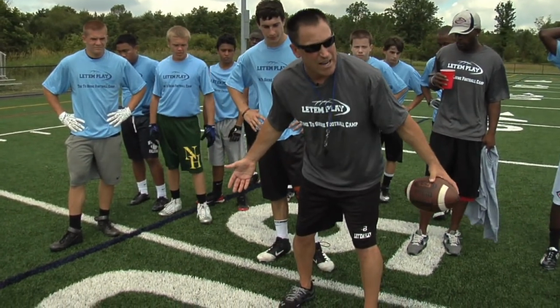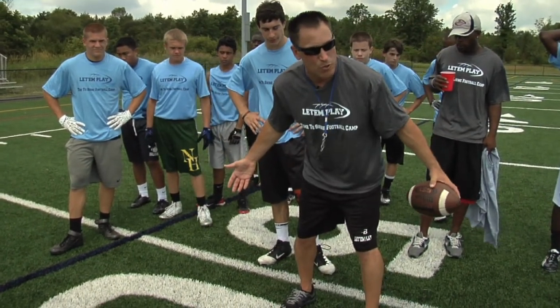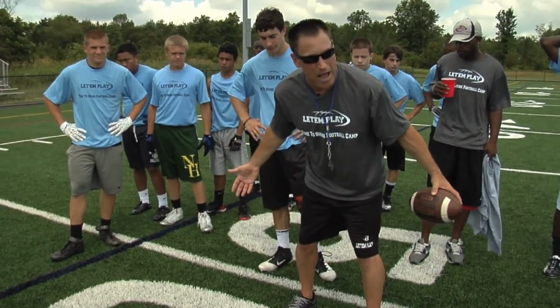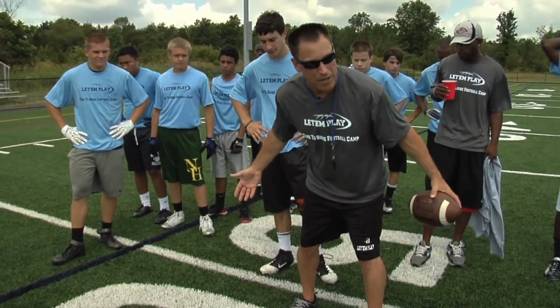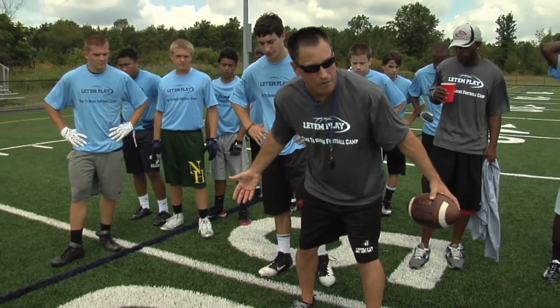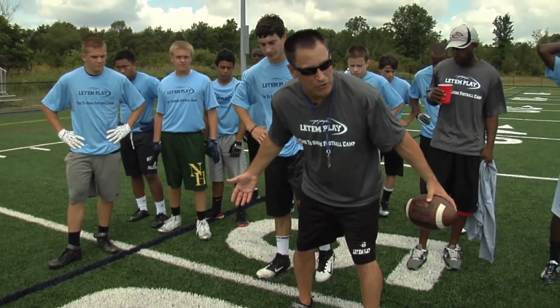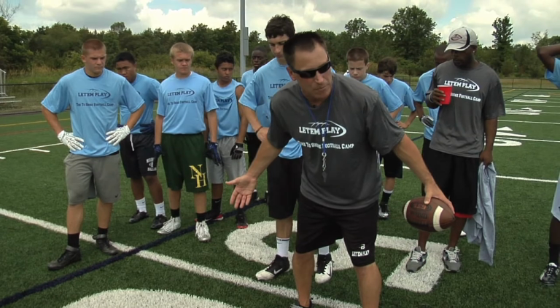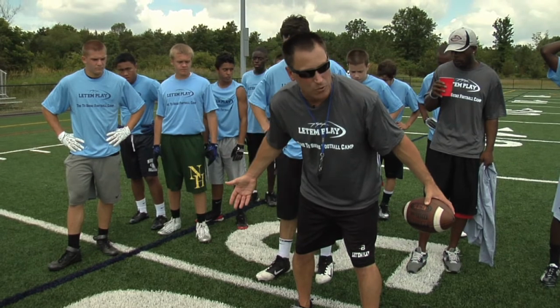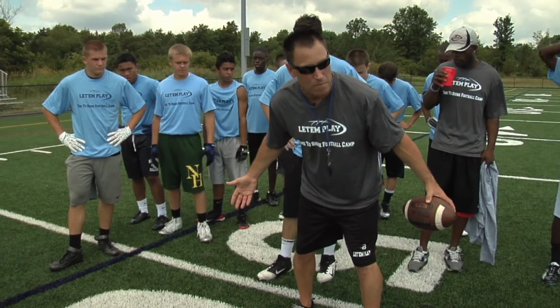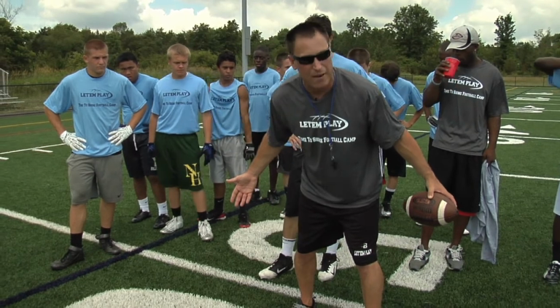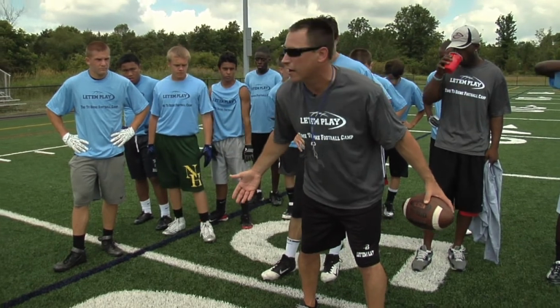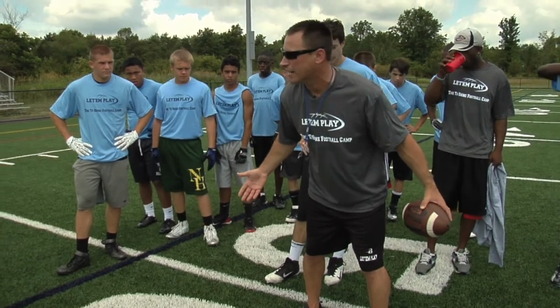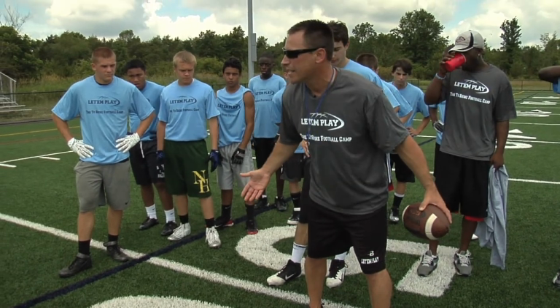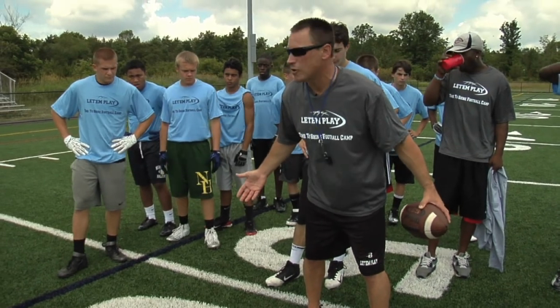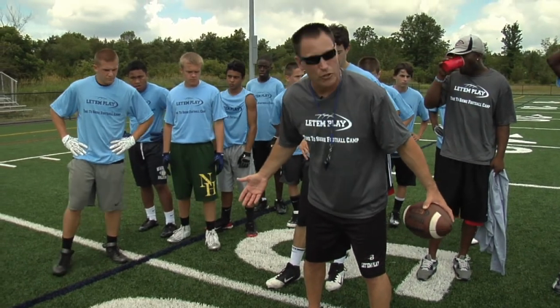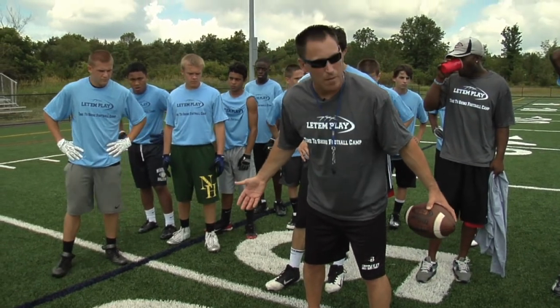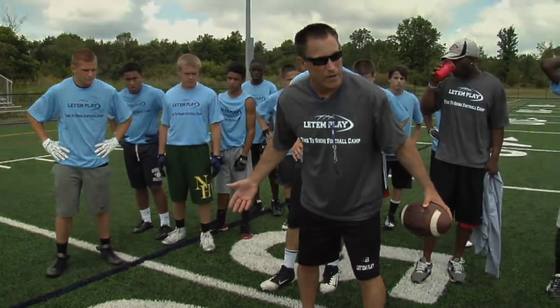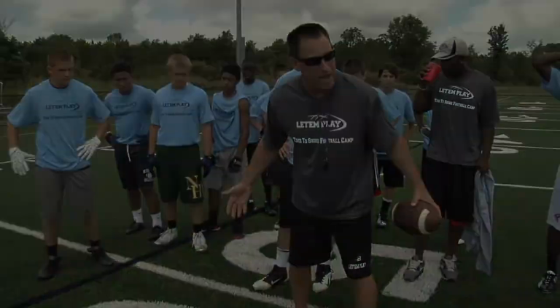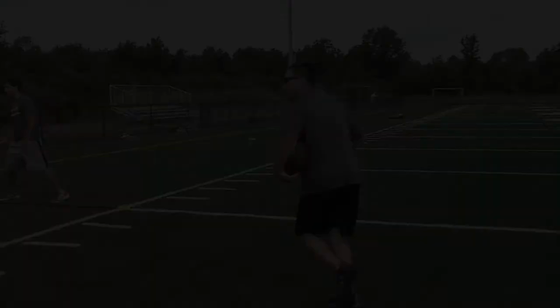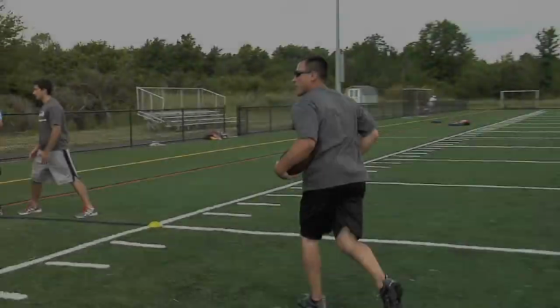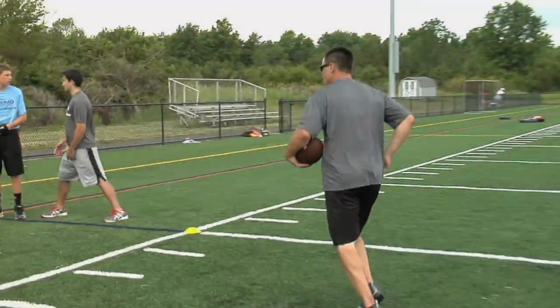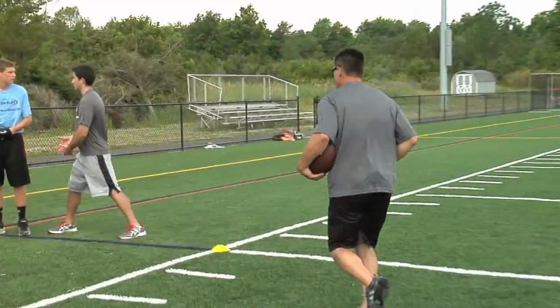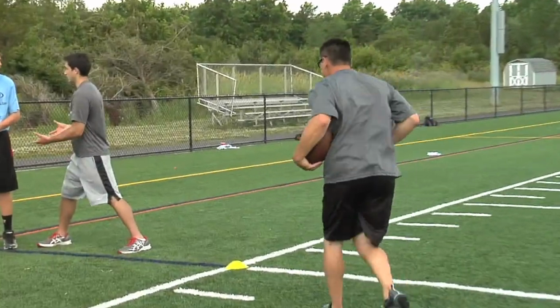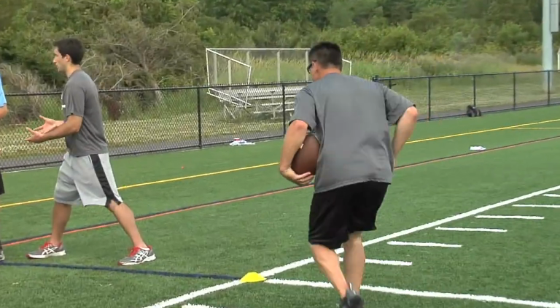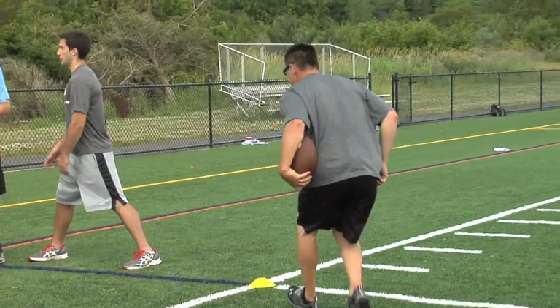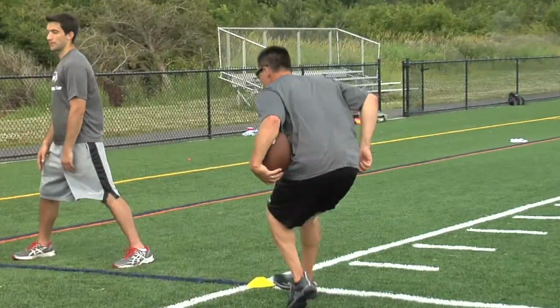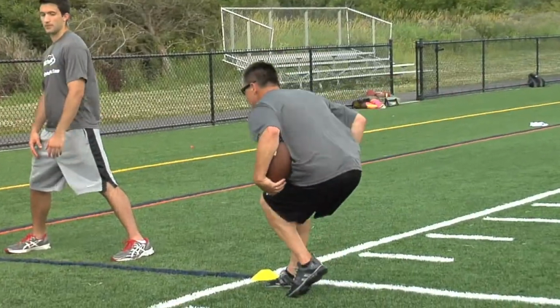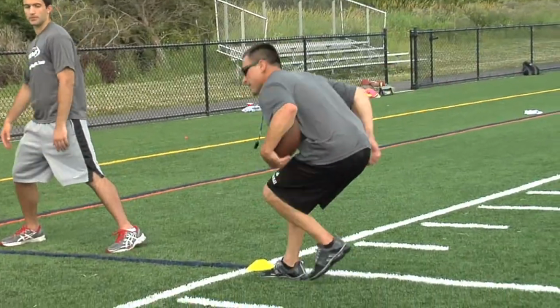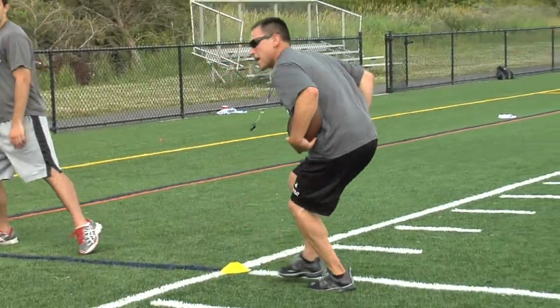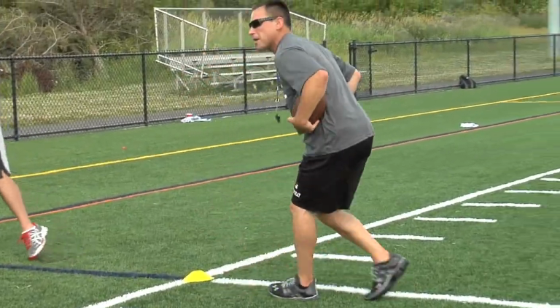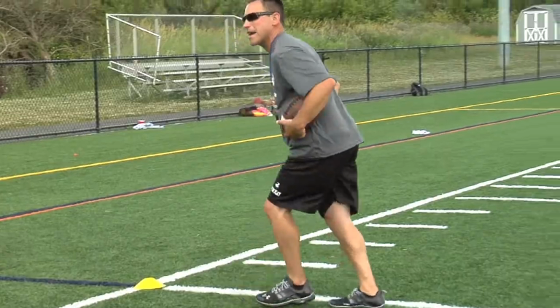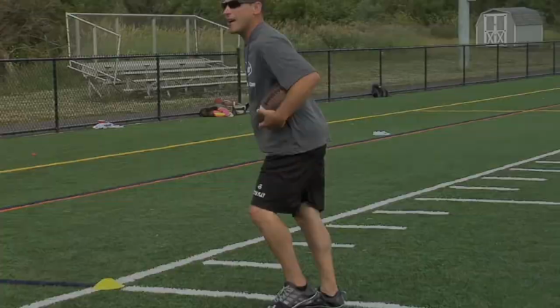Guys, when you backpedal, your first step is always with your back foot. If you don't do it, I'm going to bring you back. I want you to sink your hips here, and then backpedal back out.